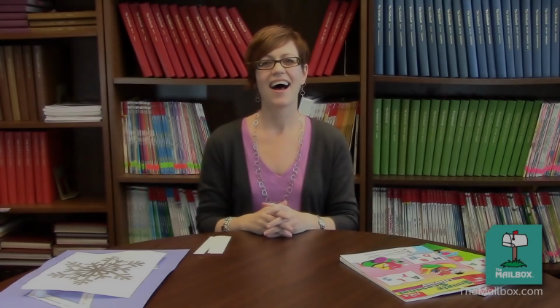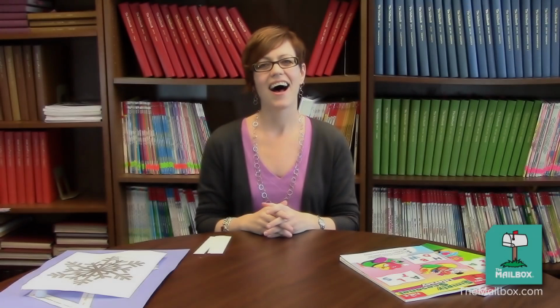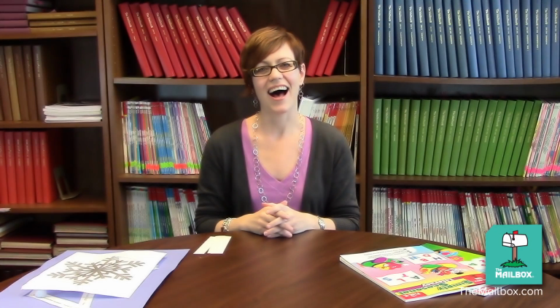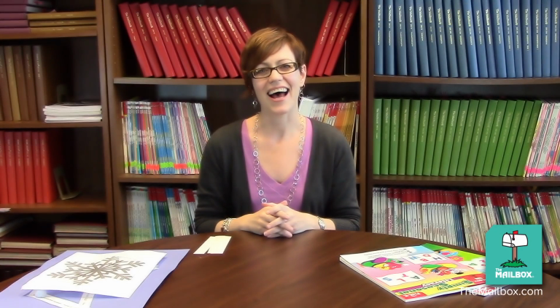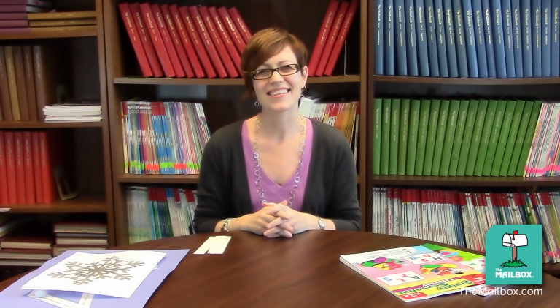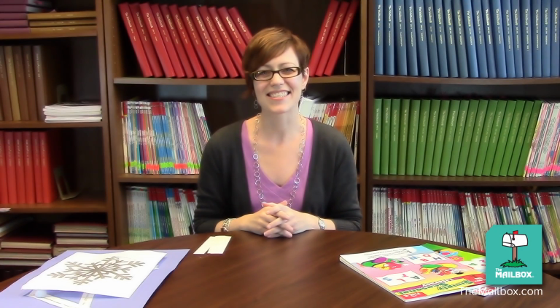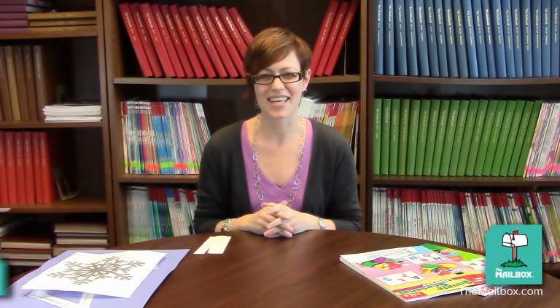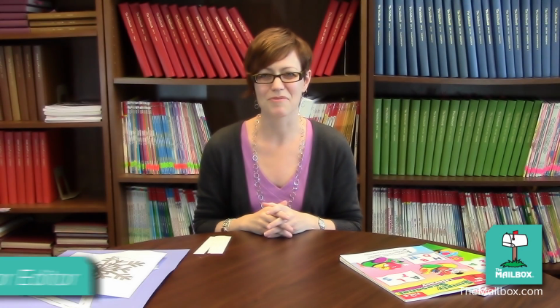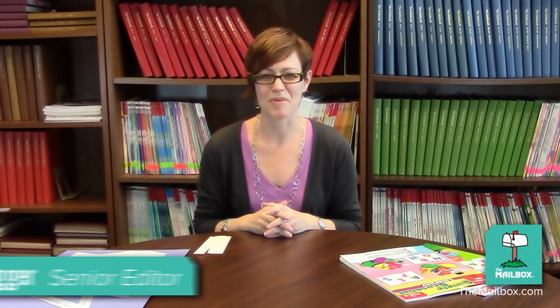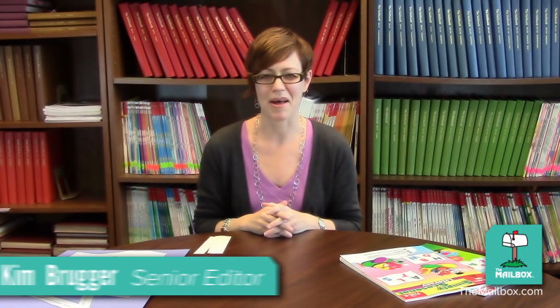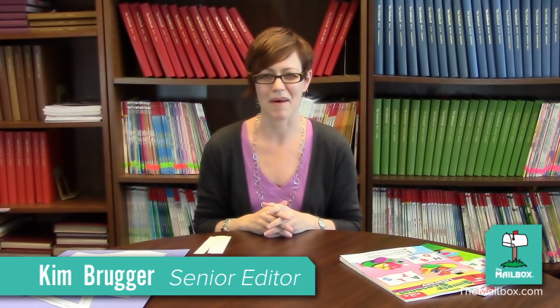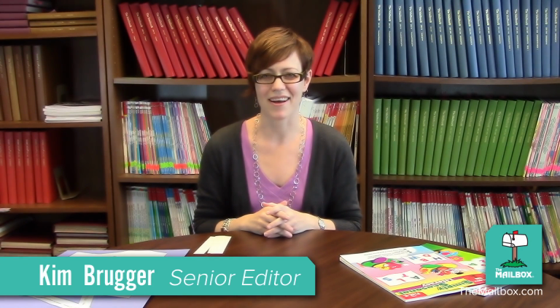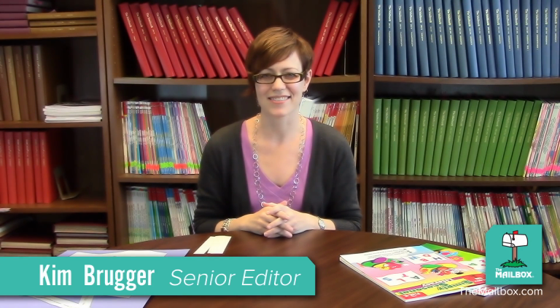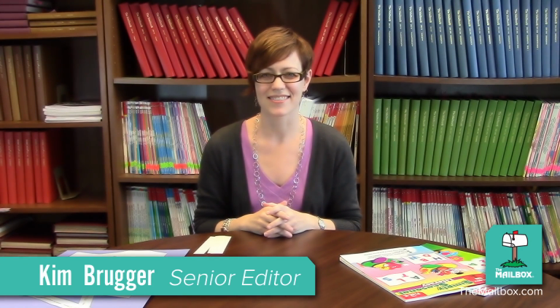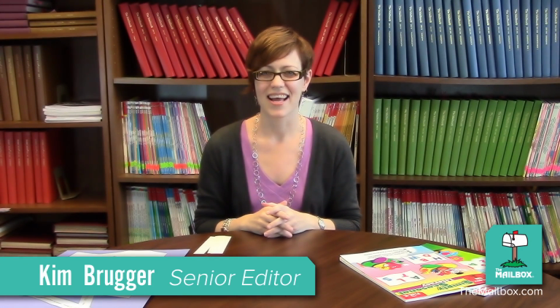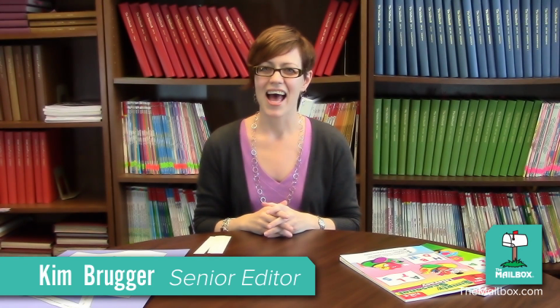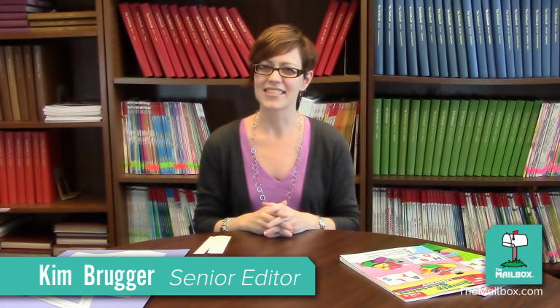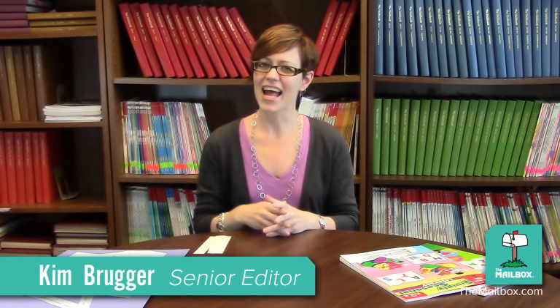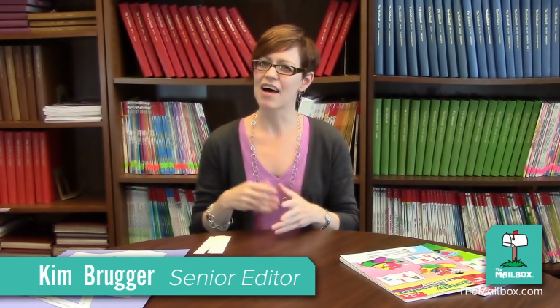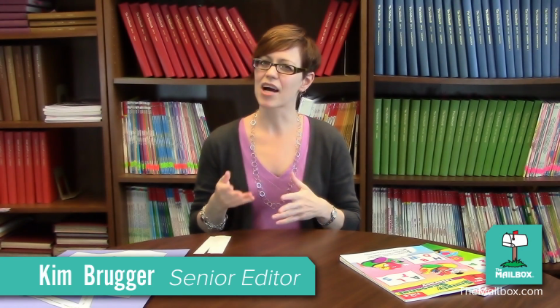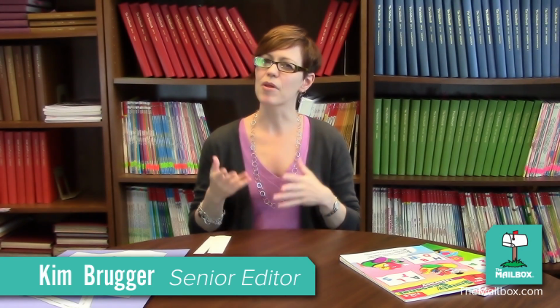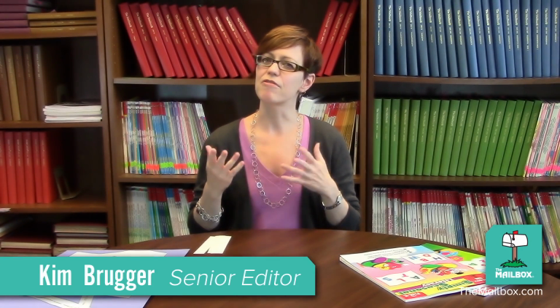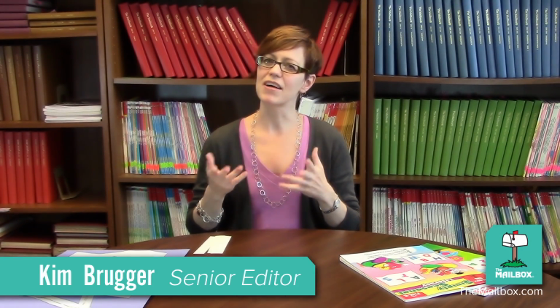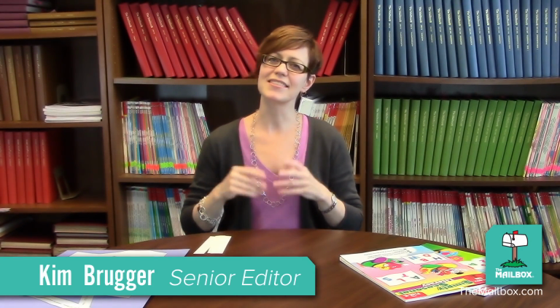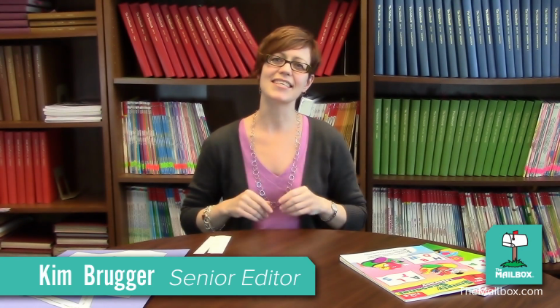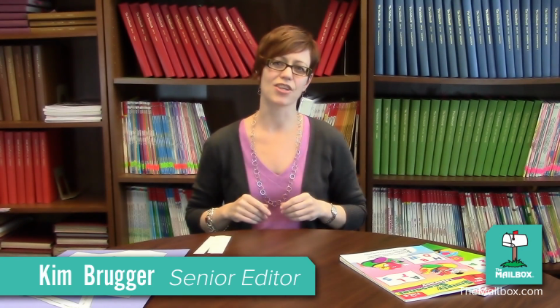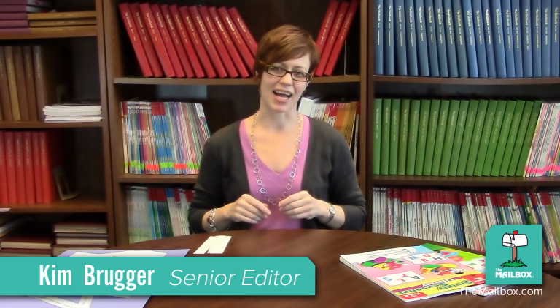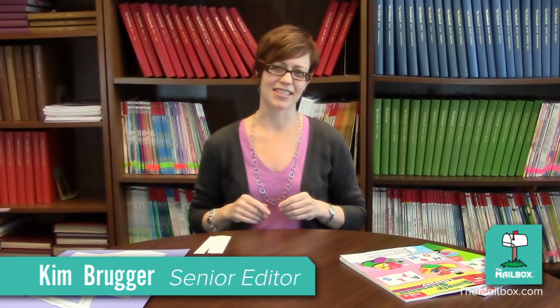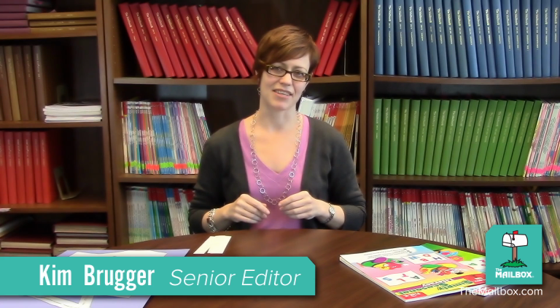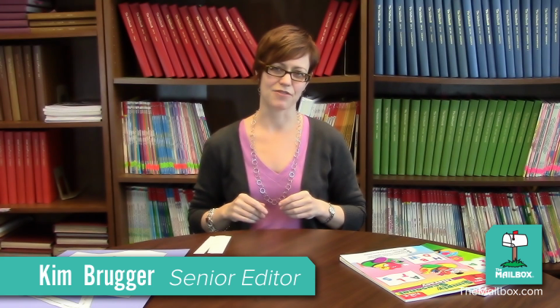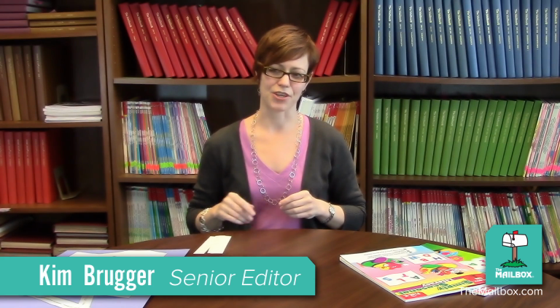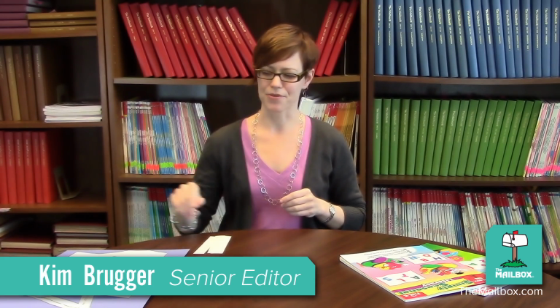Hi, this is Kim from The Mailbox, and today I have a couple of fun seasonal activities for you.